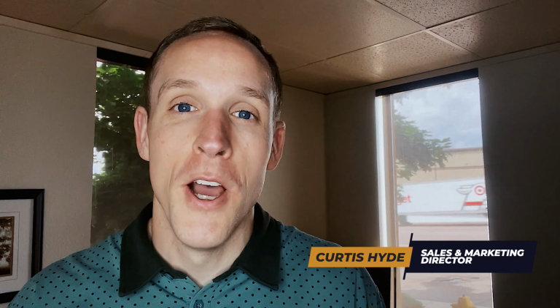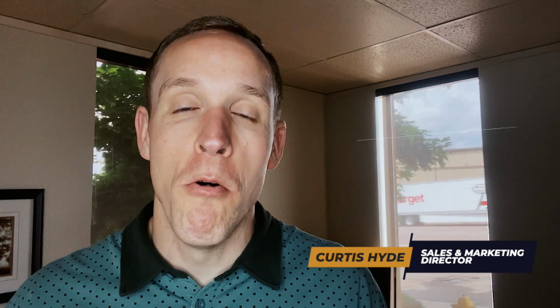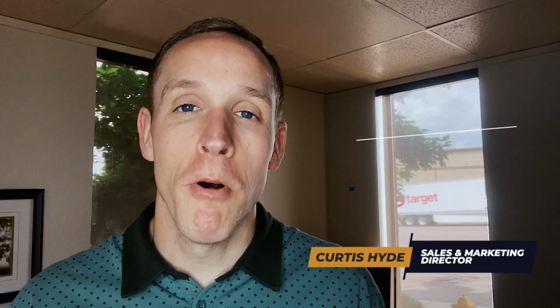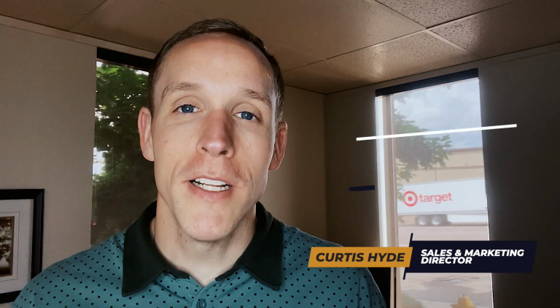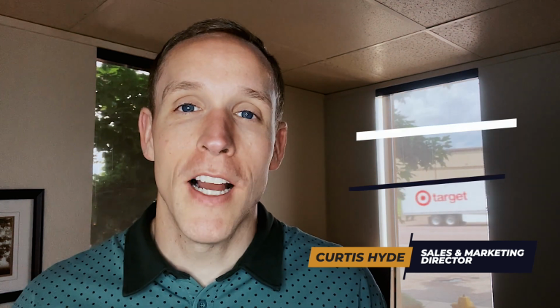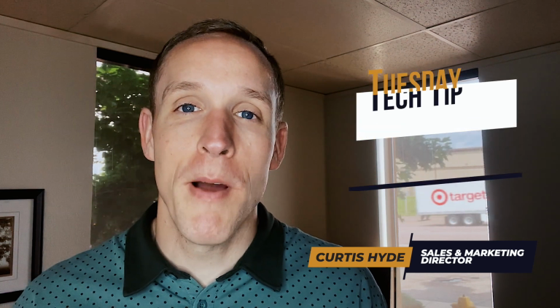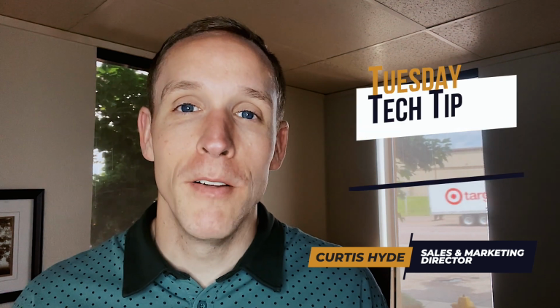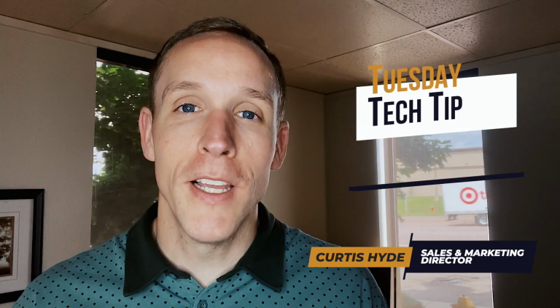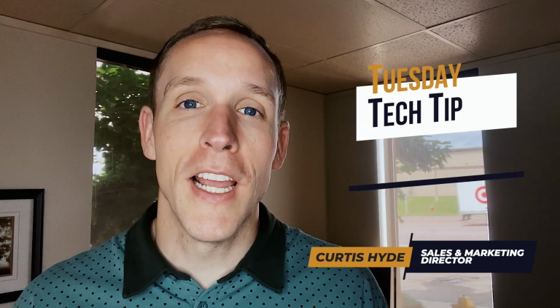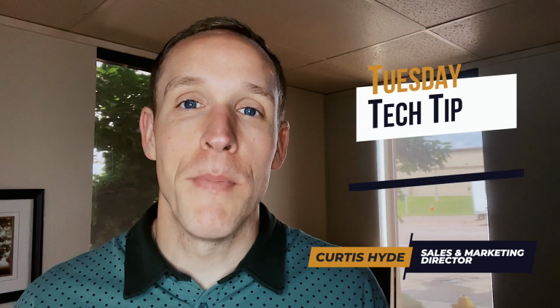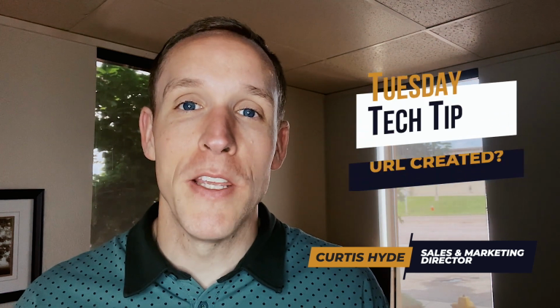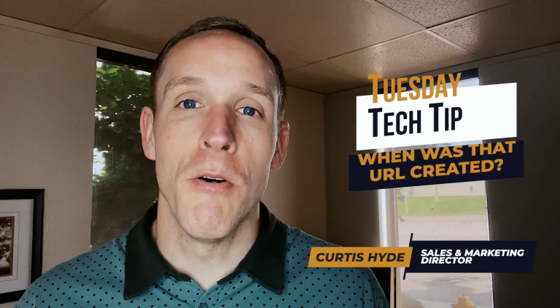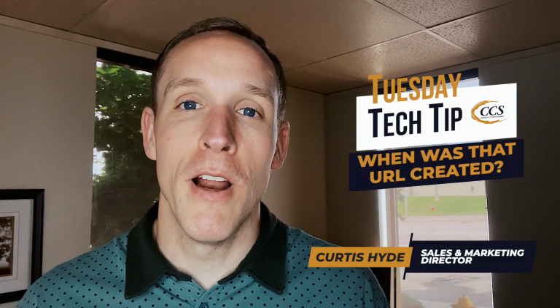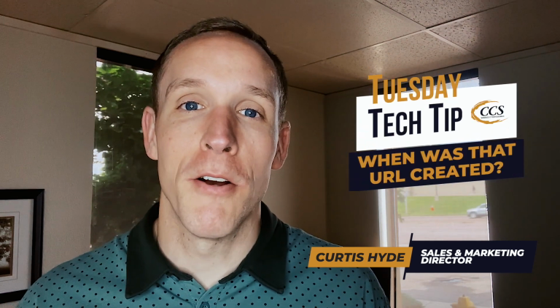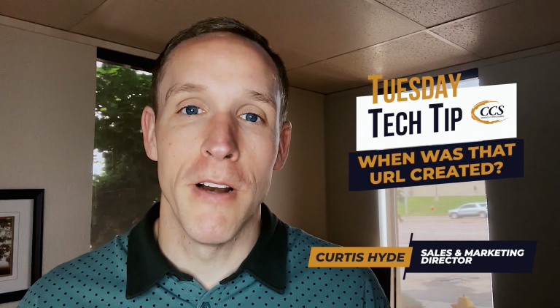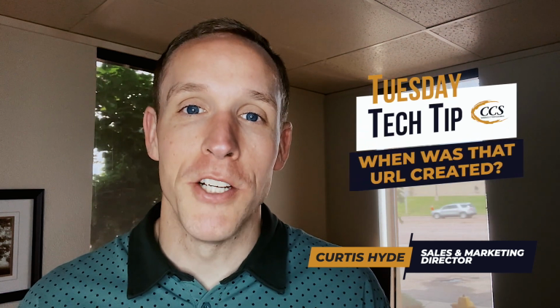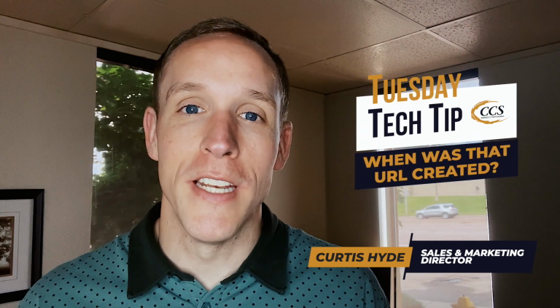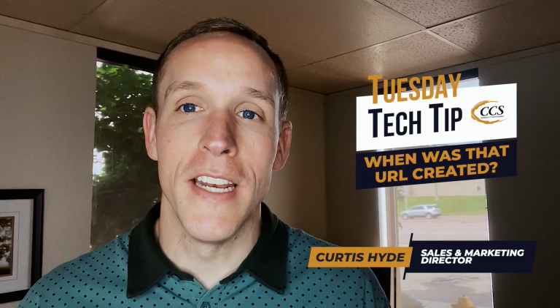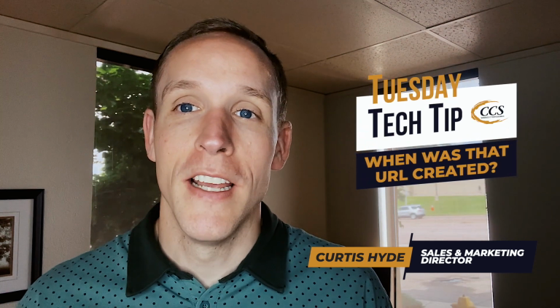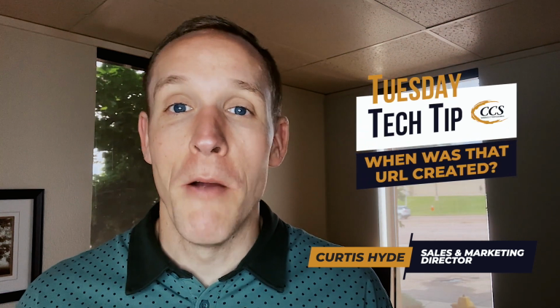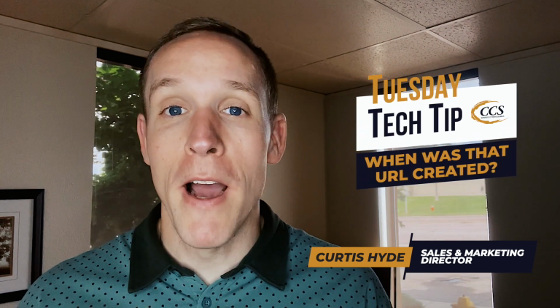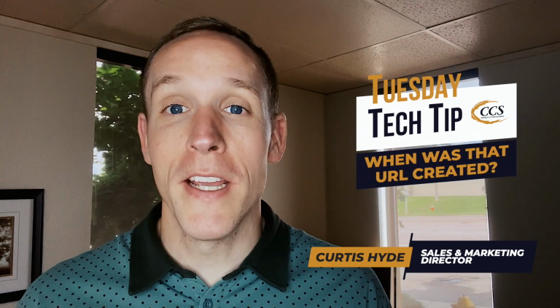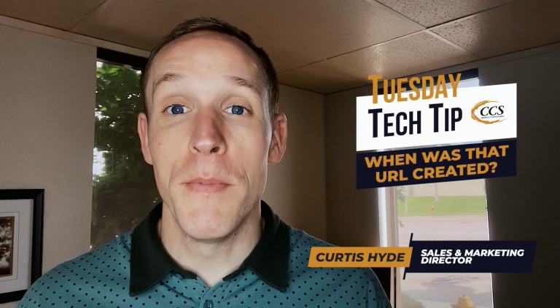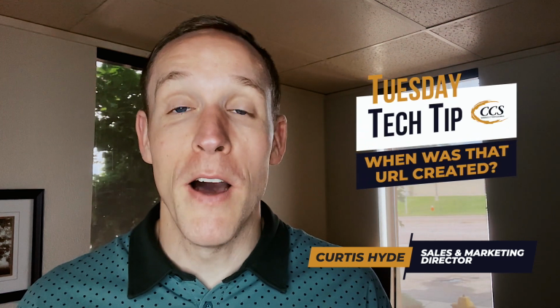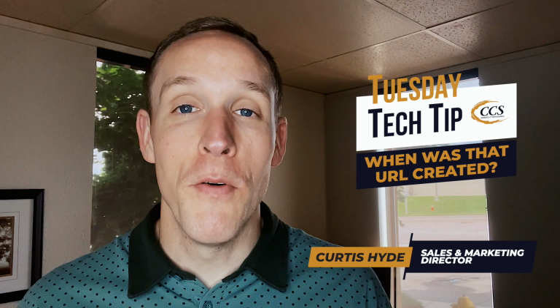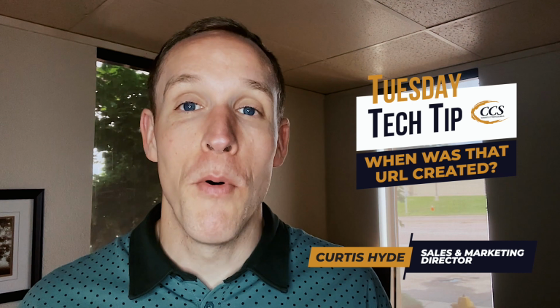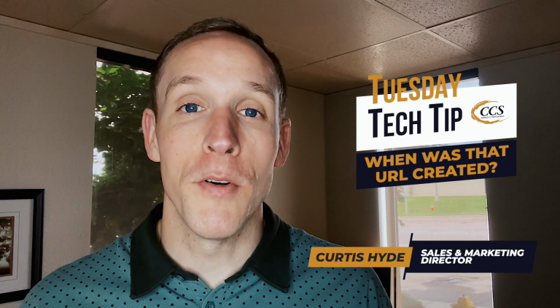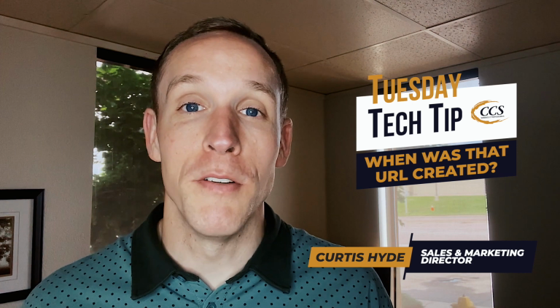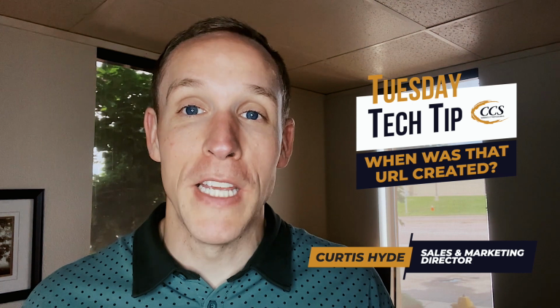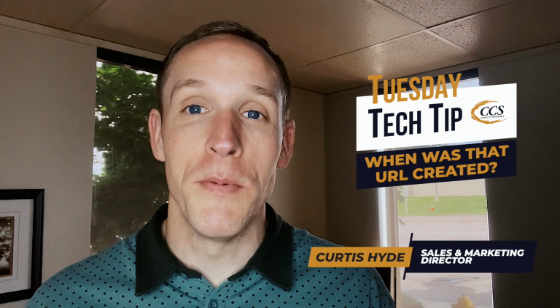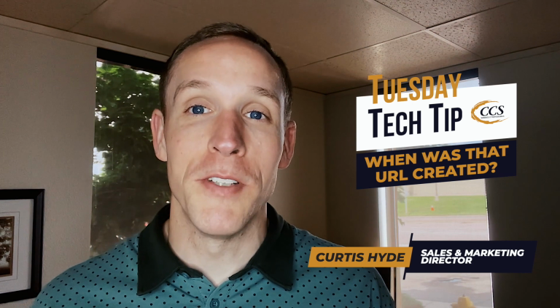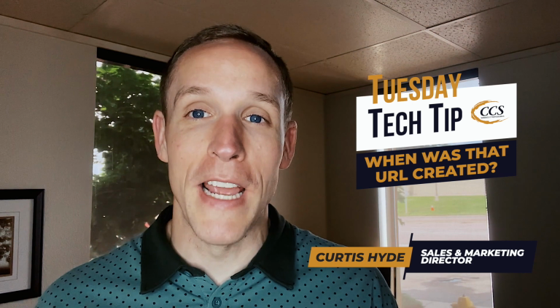We're going to talk about looking up a URL creation date and why that could be helpful and important to you to keep you safe.